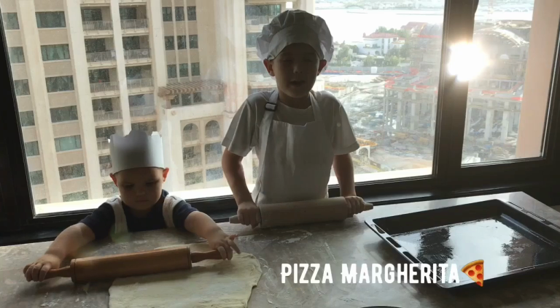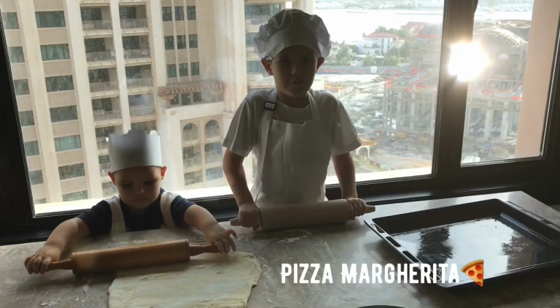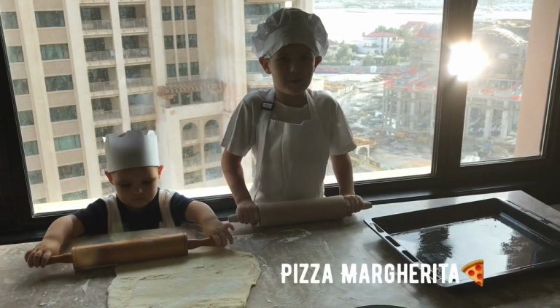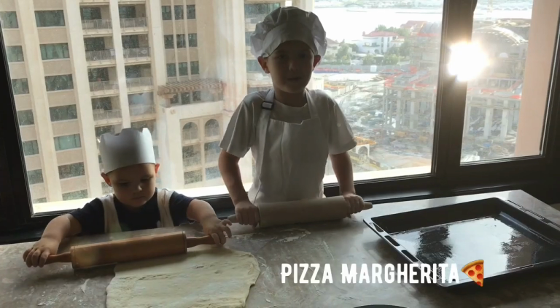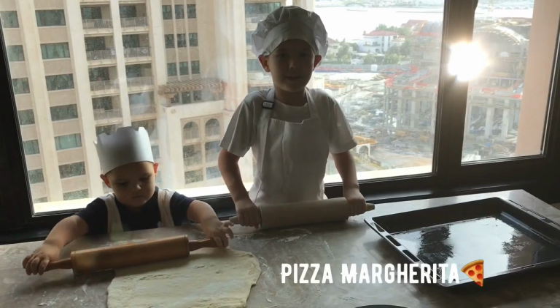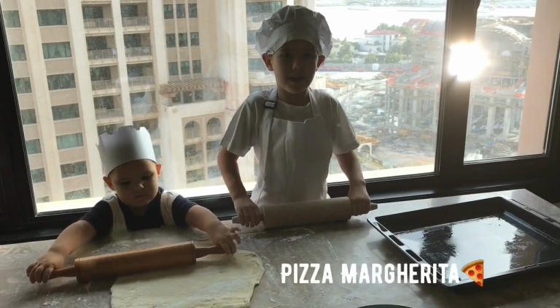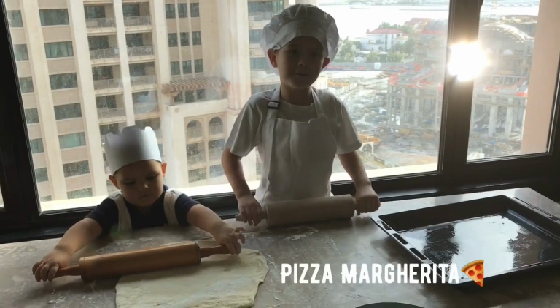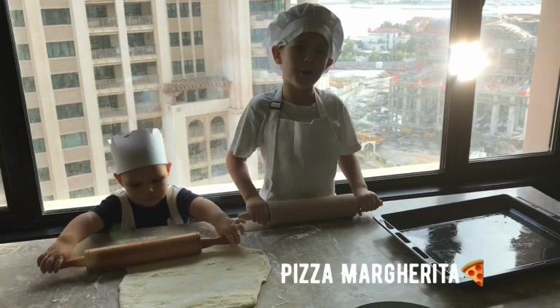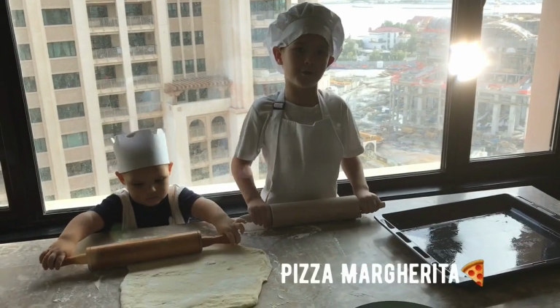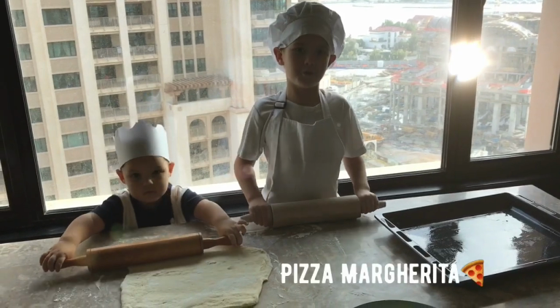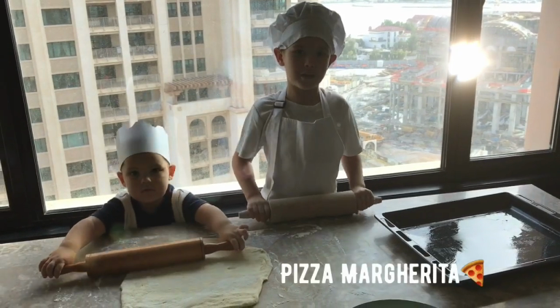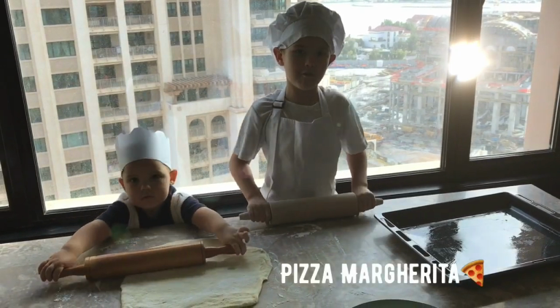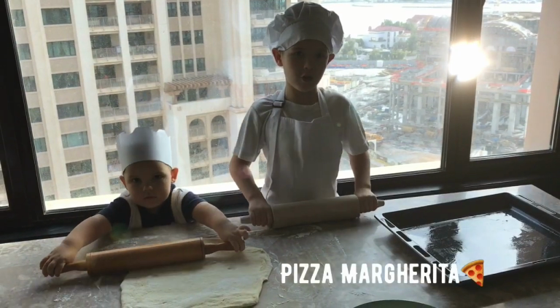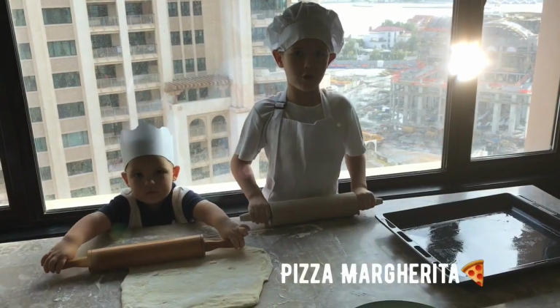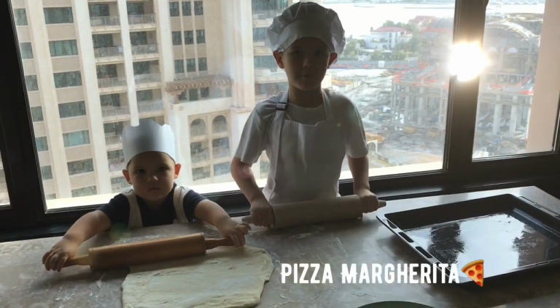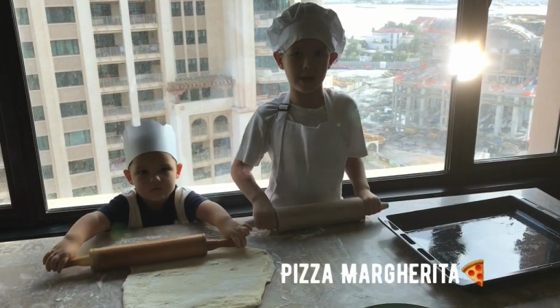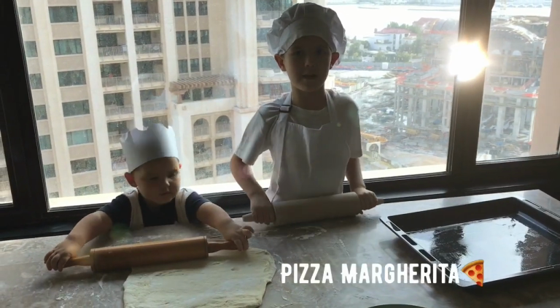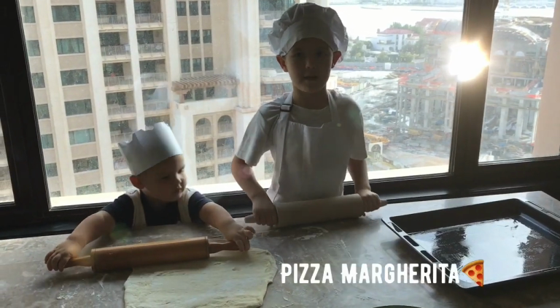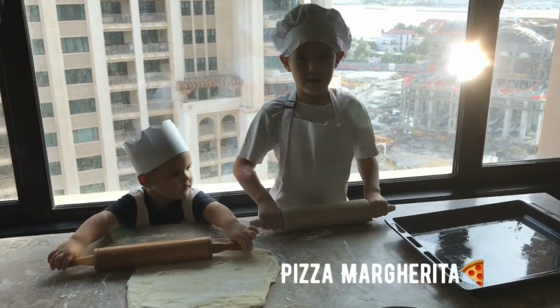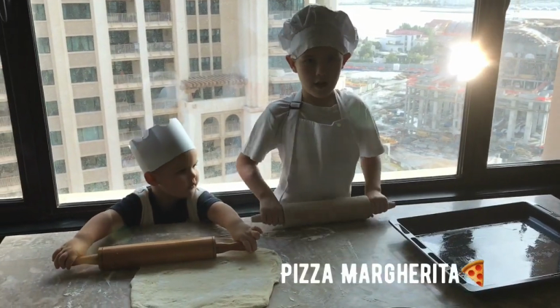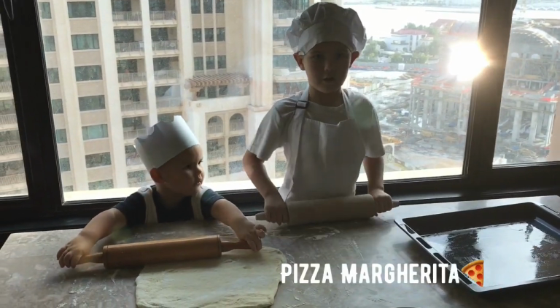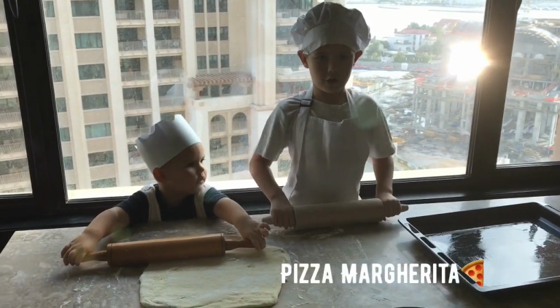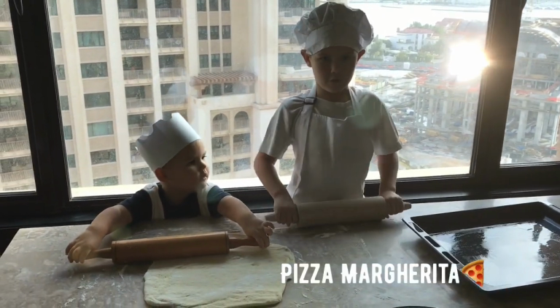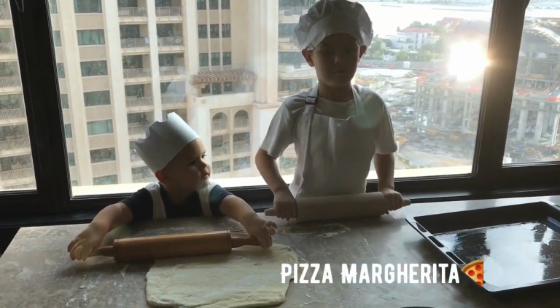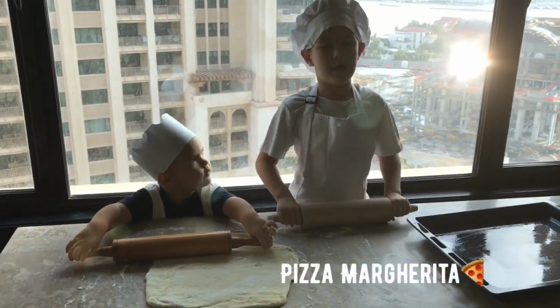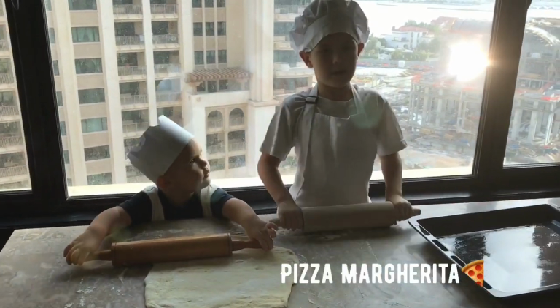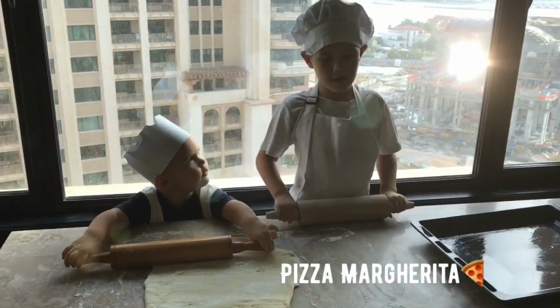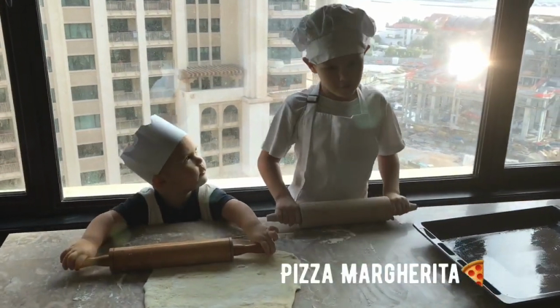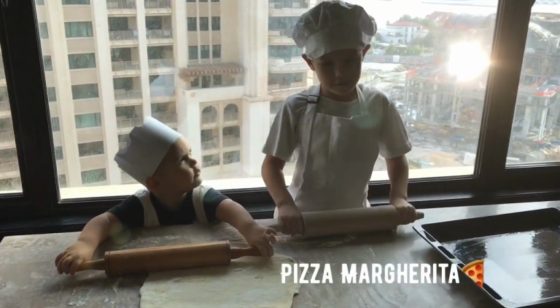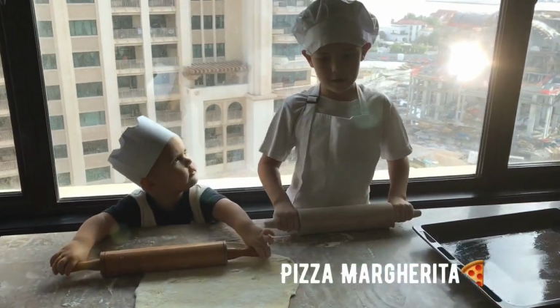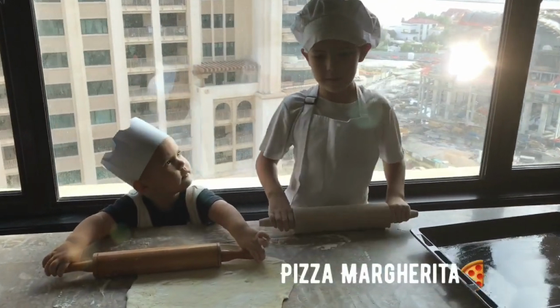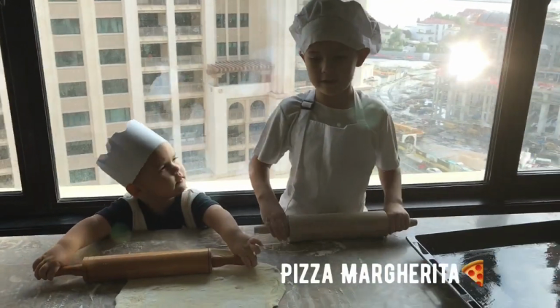Everybody hello! Today we are going to make our margarita pizza.